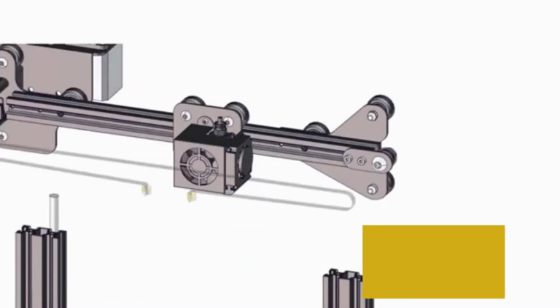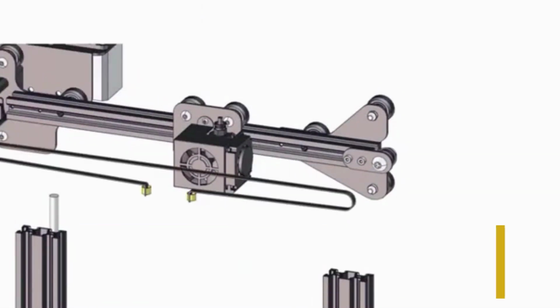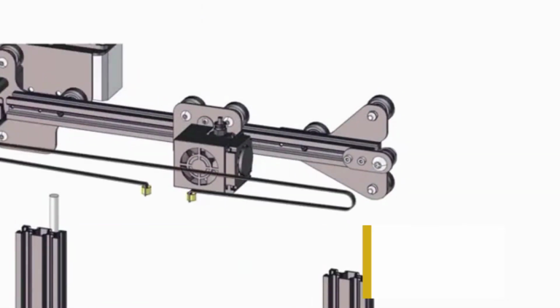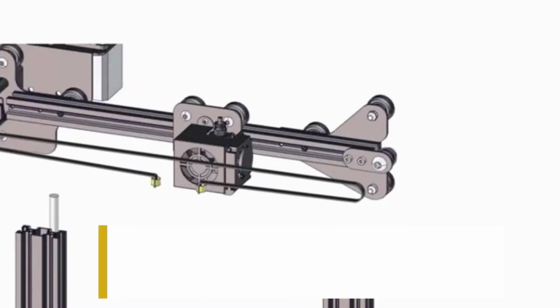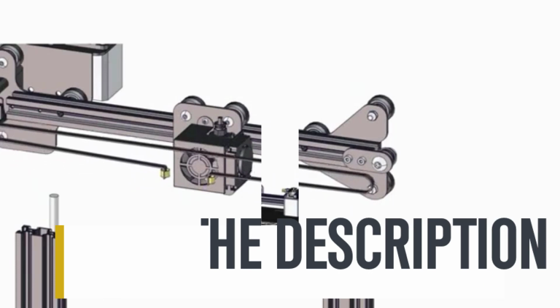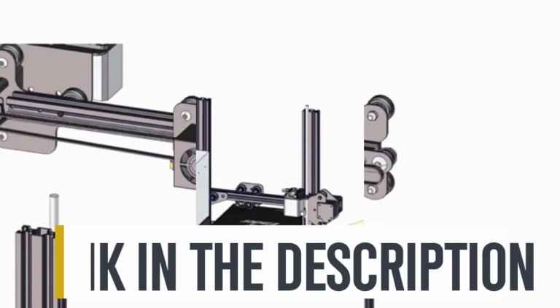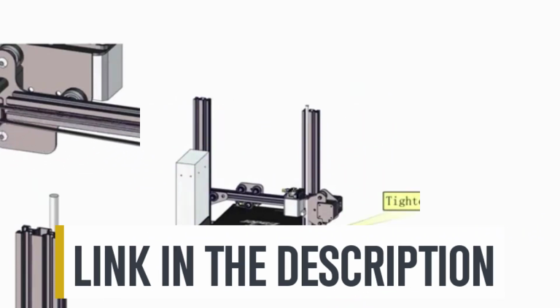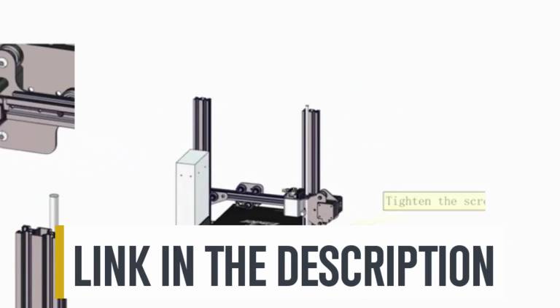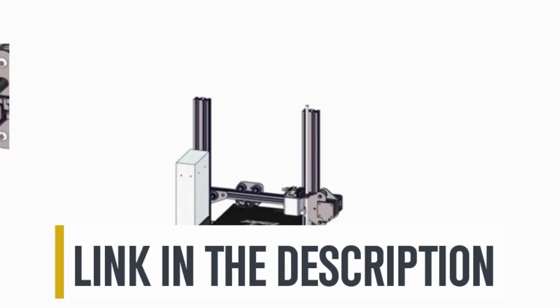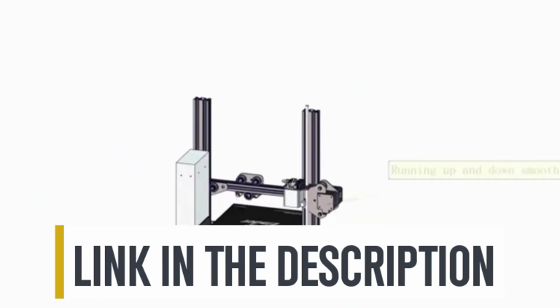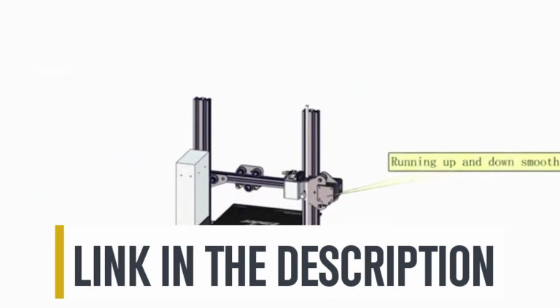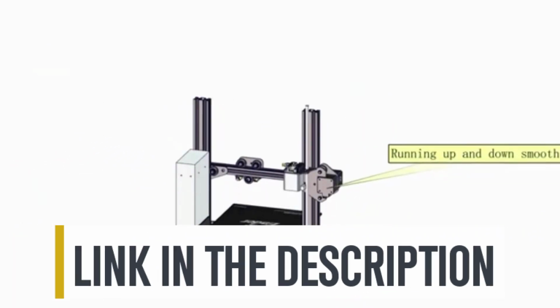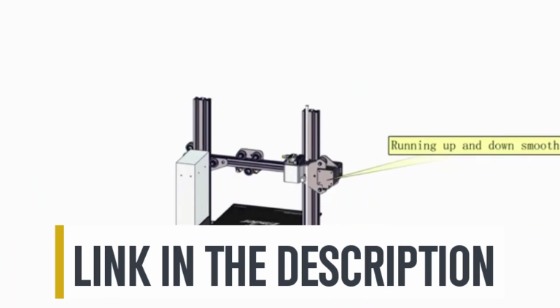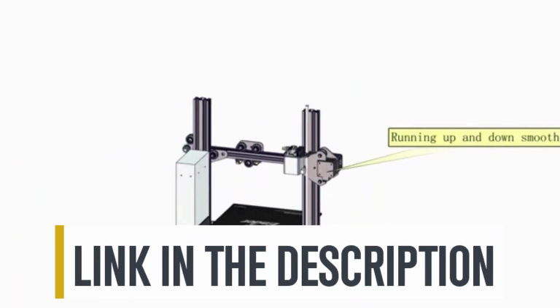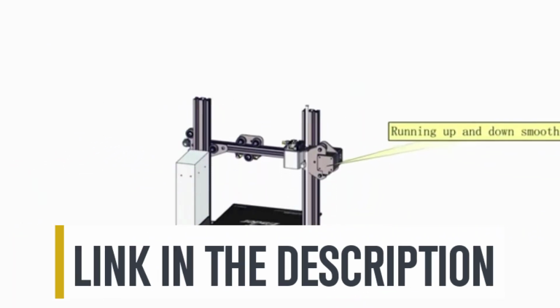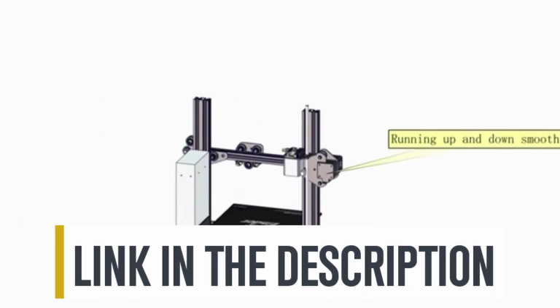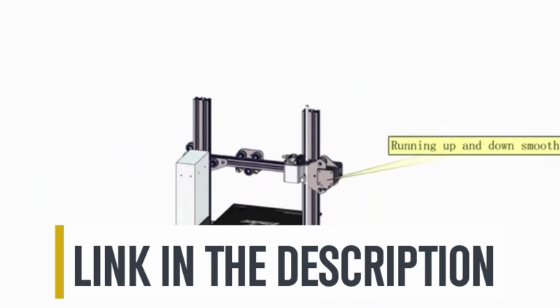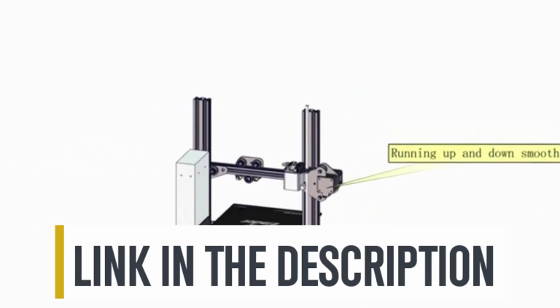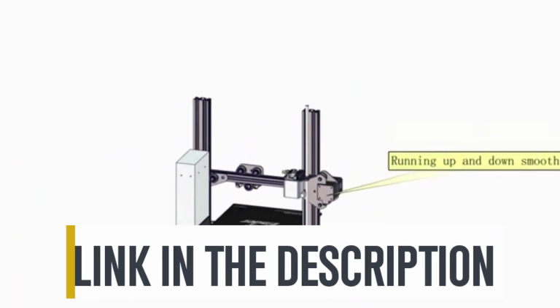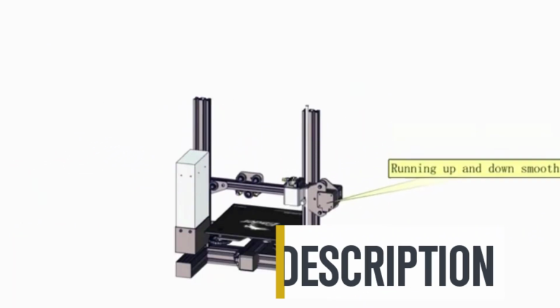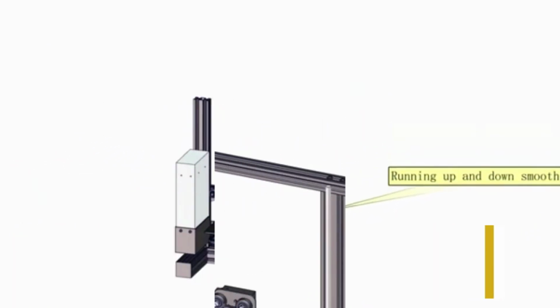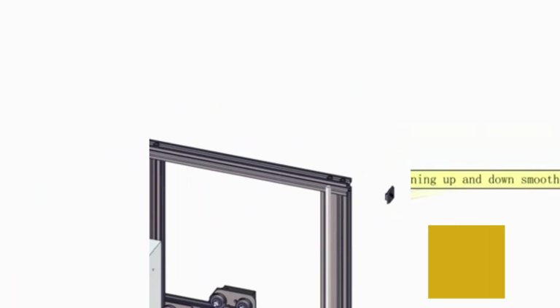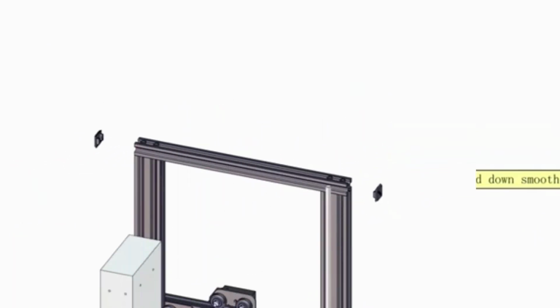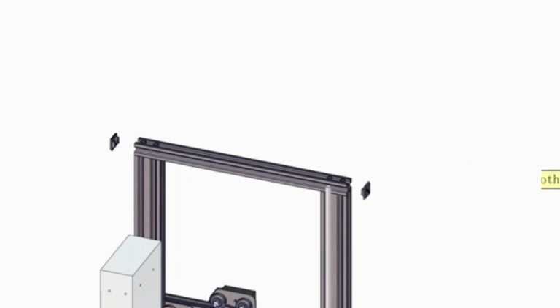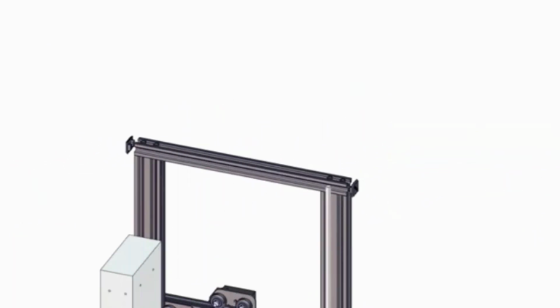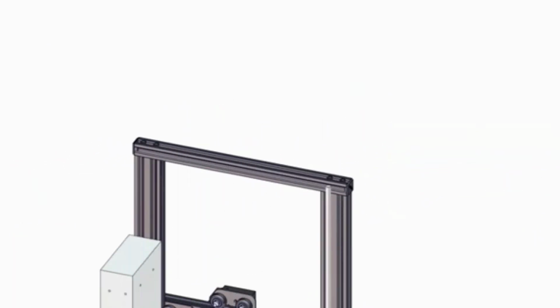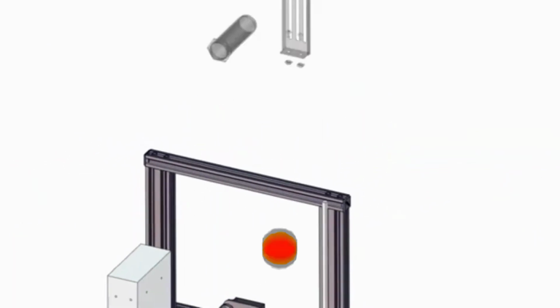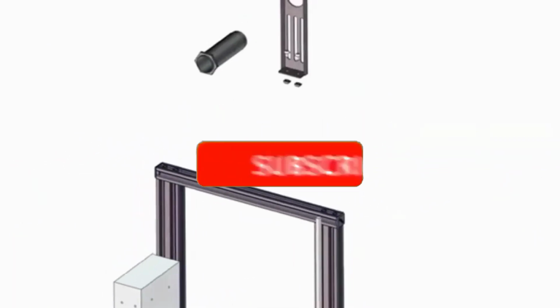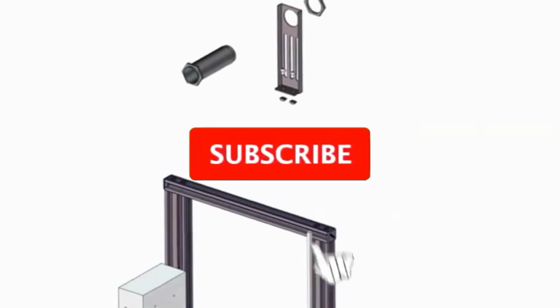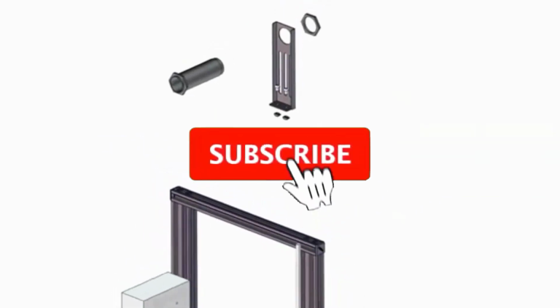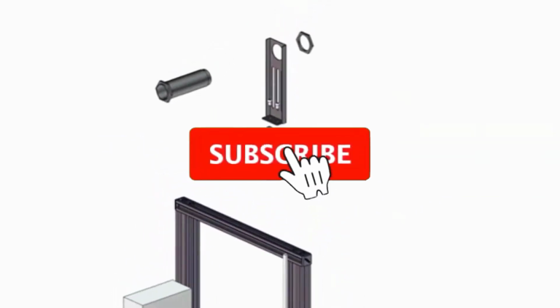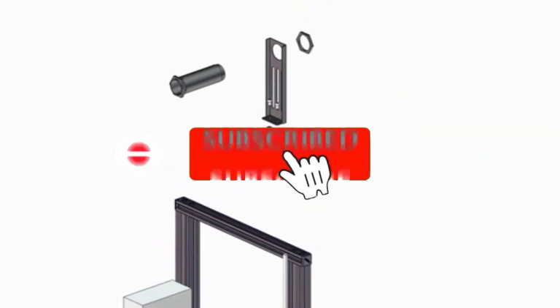For more information on the products, I've included links in the description box below, which are updated for the best prices.